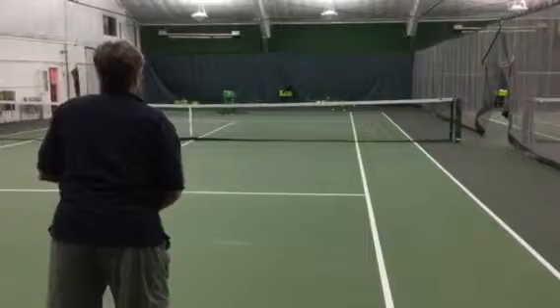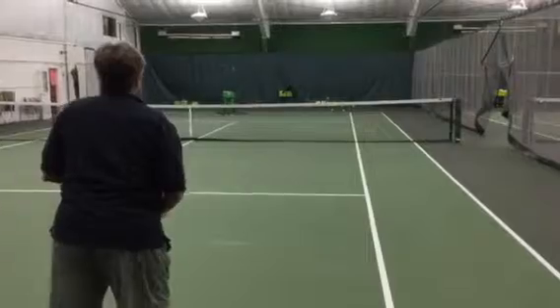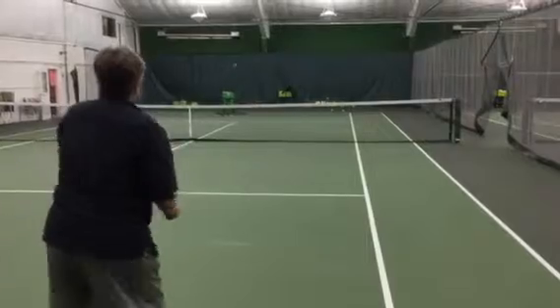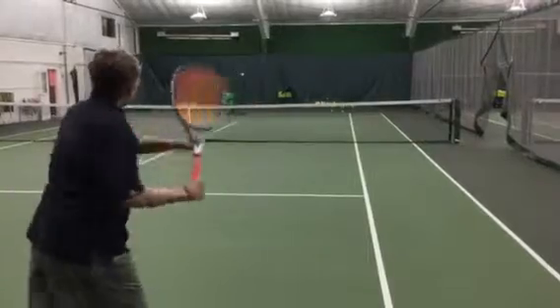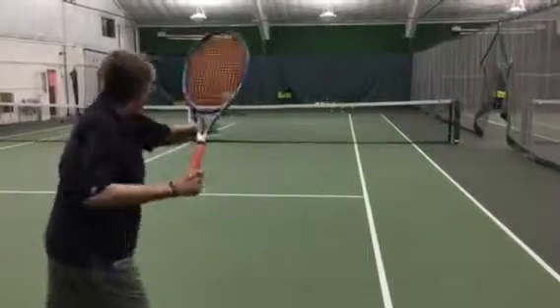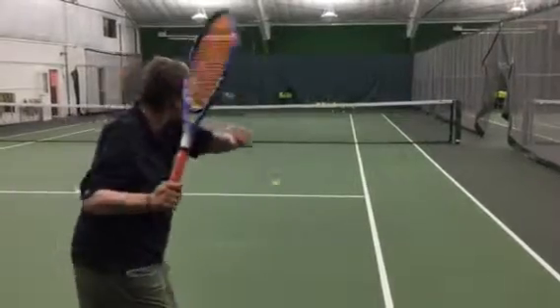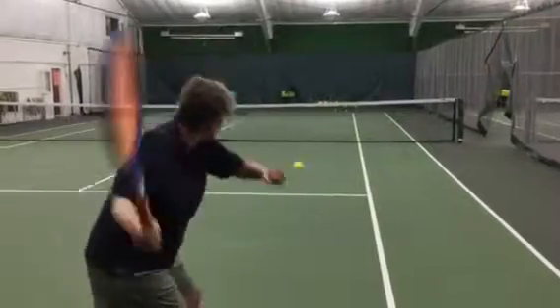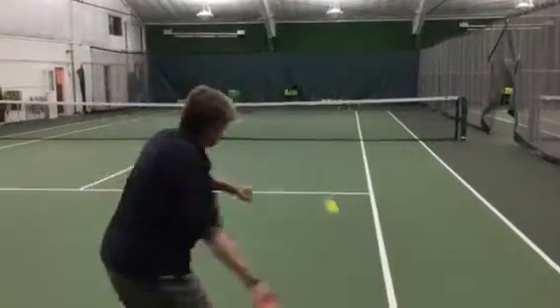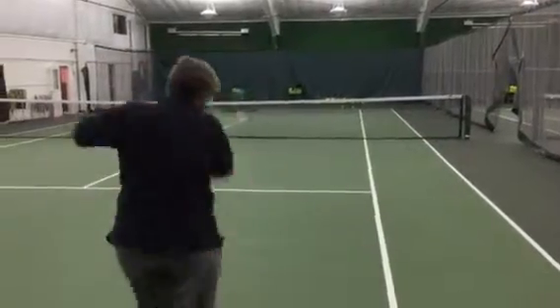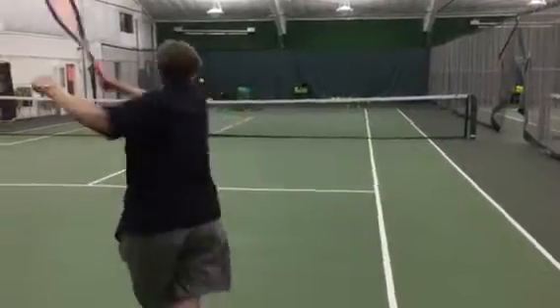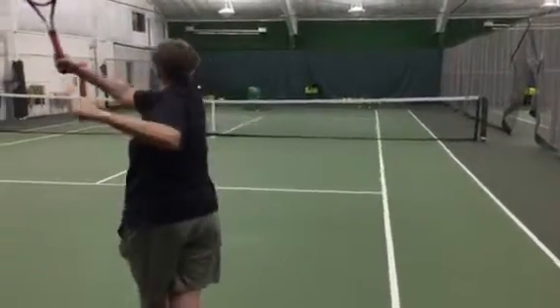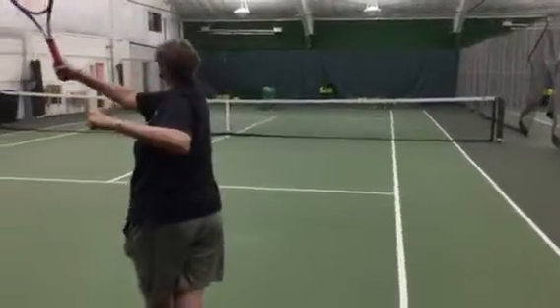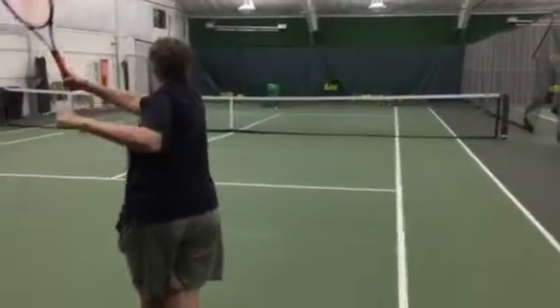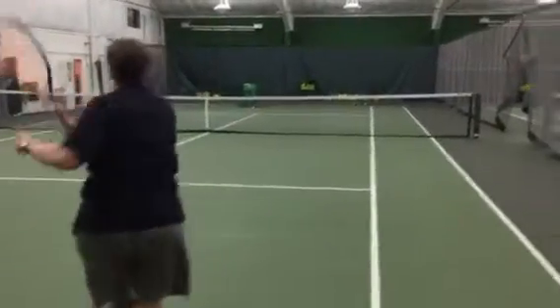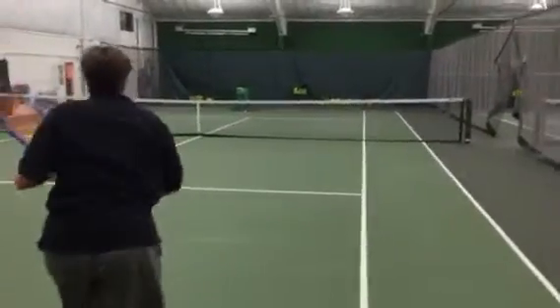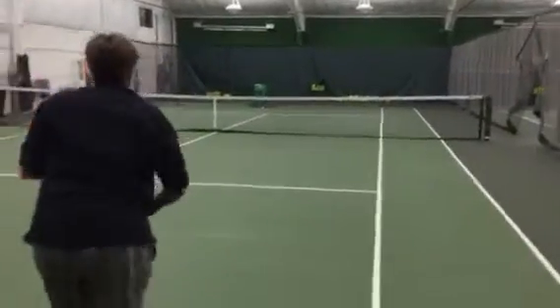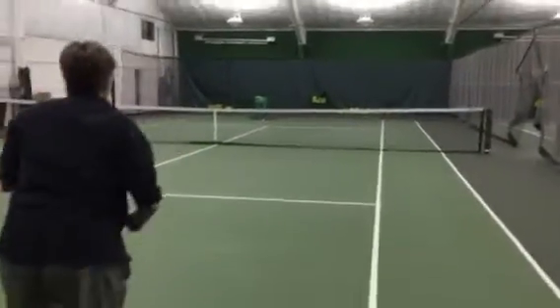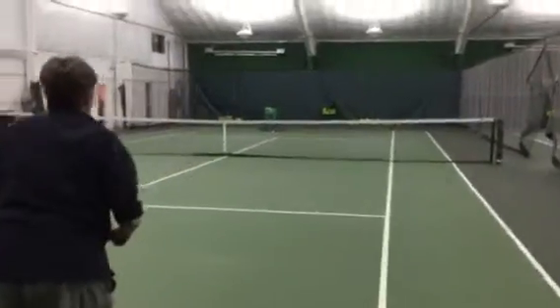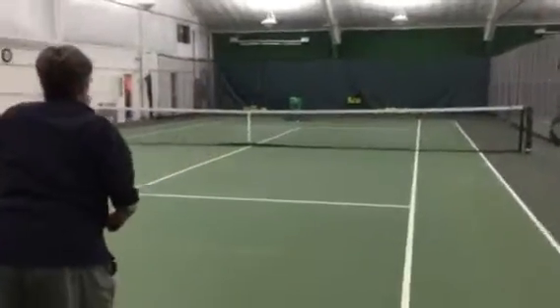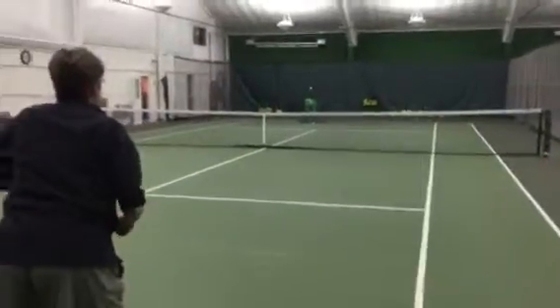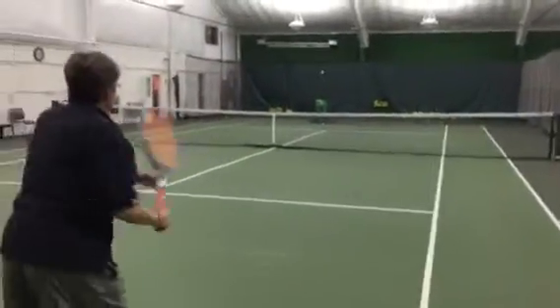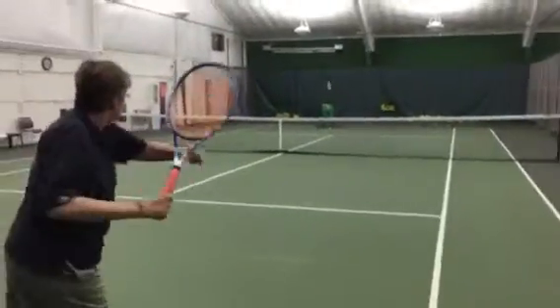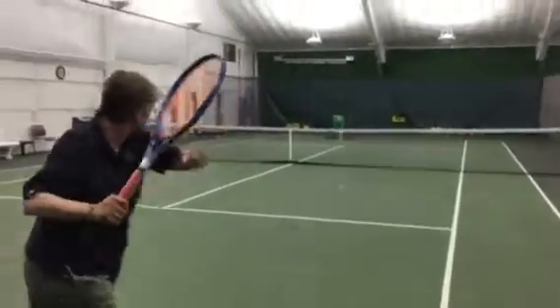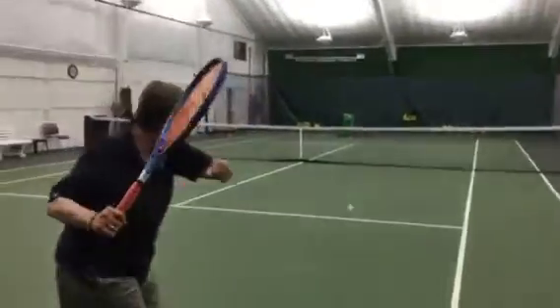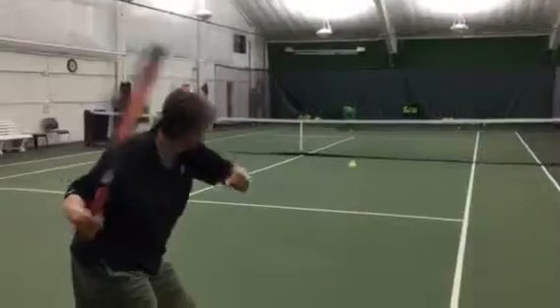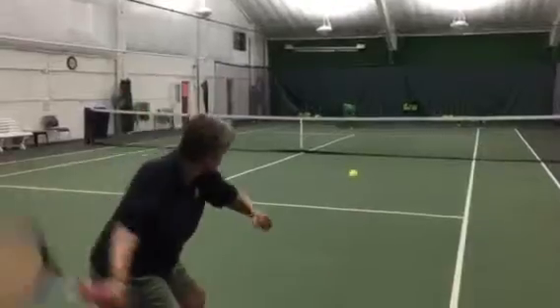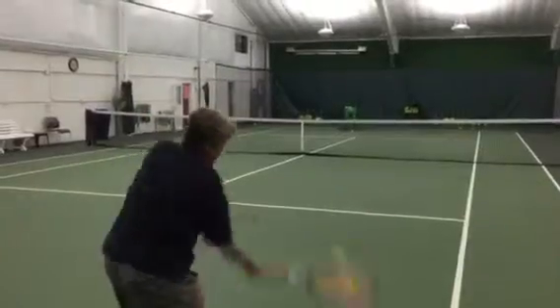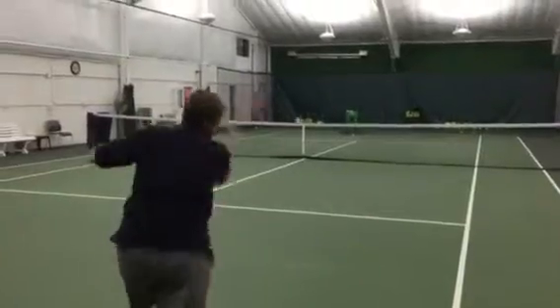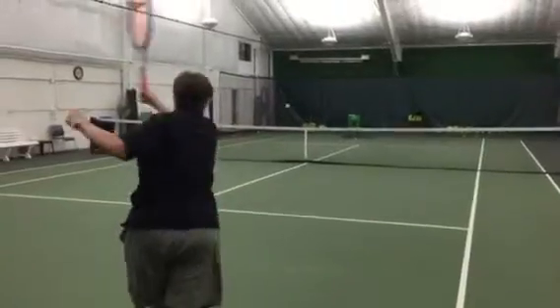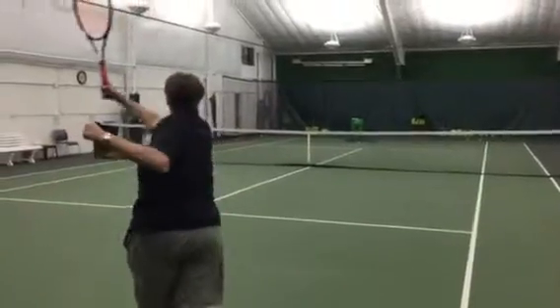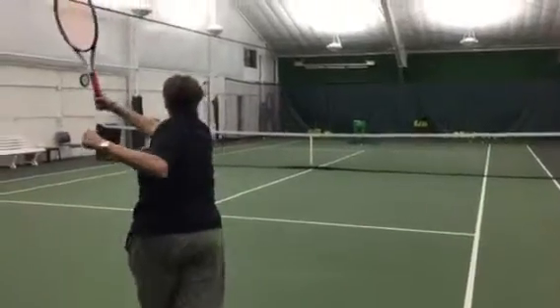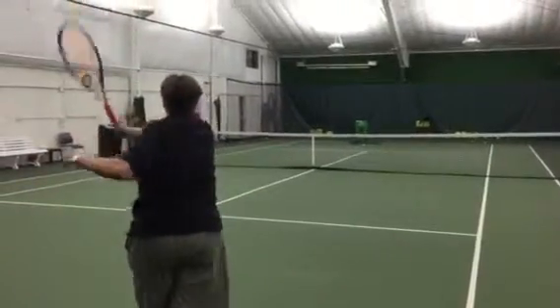And then the cross court — open up early. Turn. Open up early.